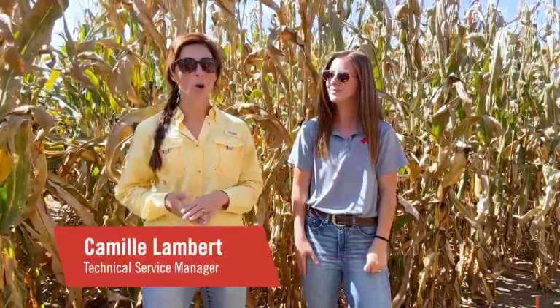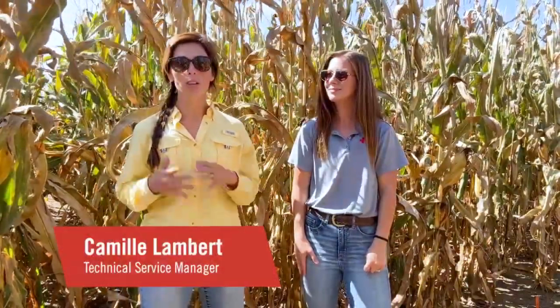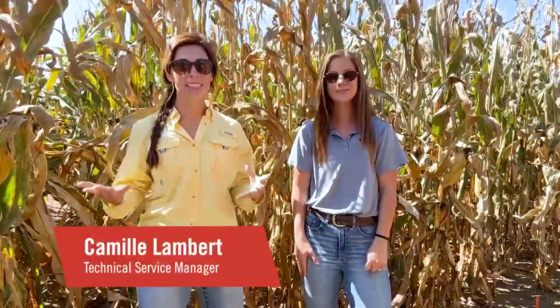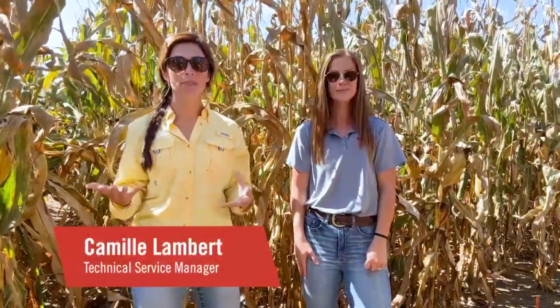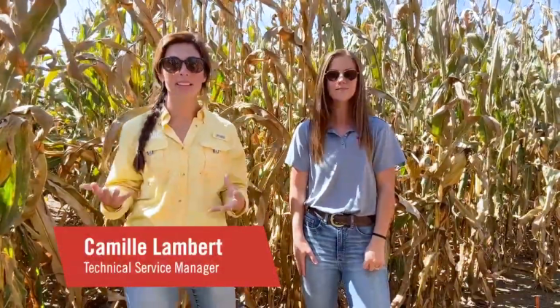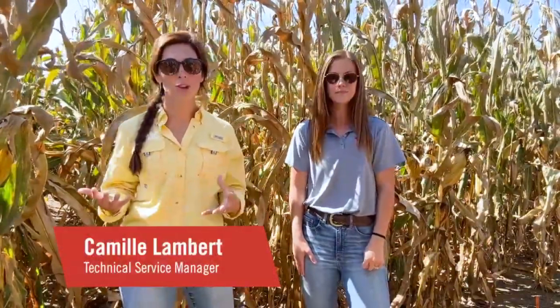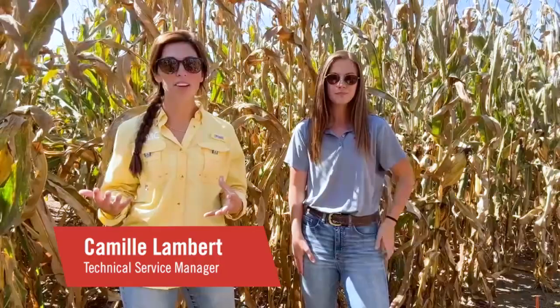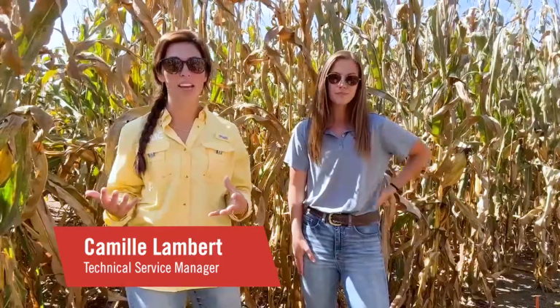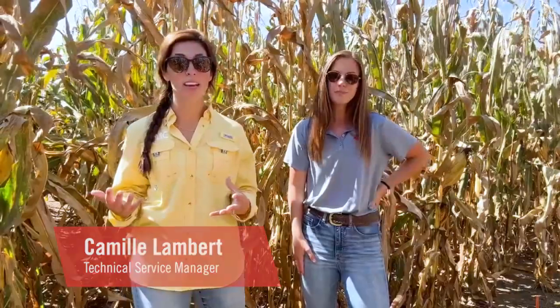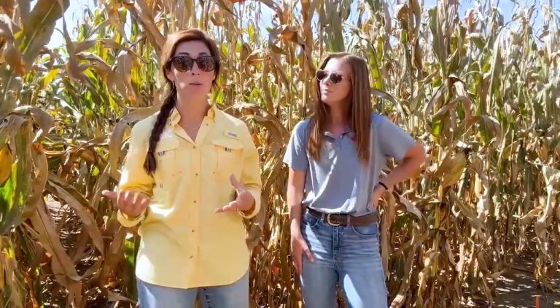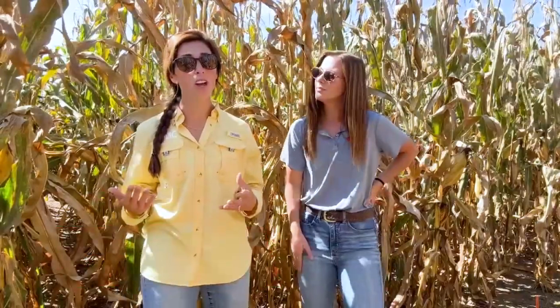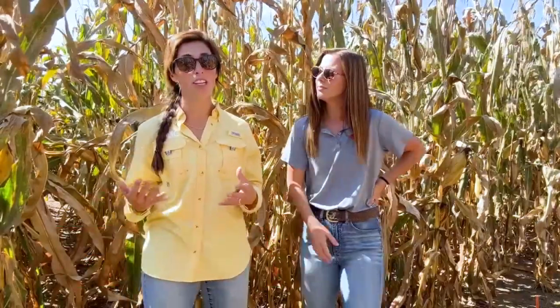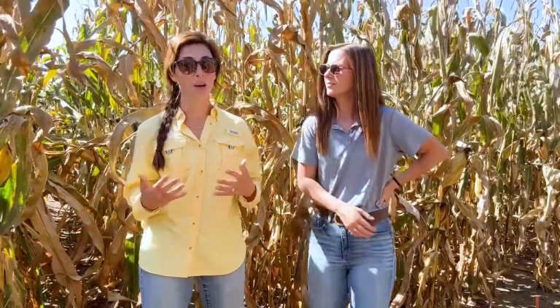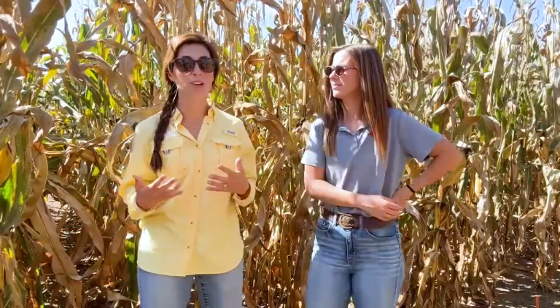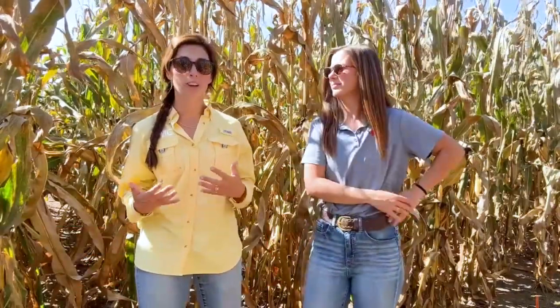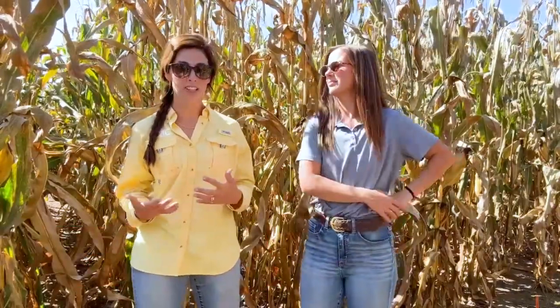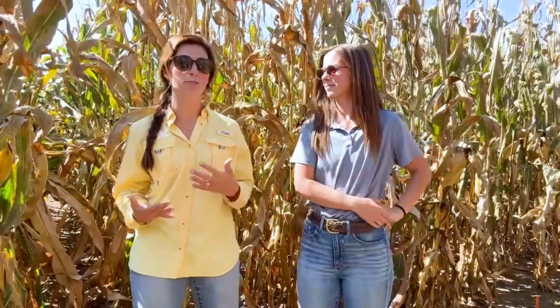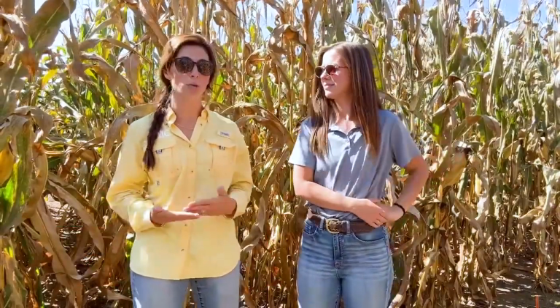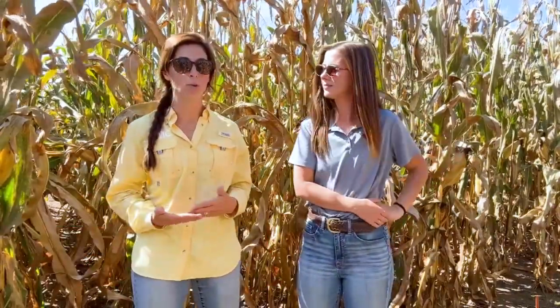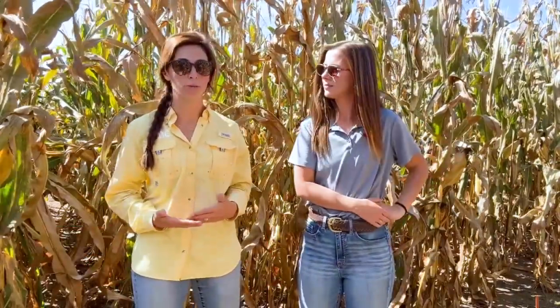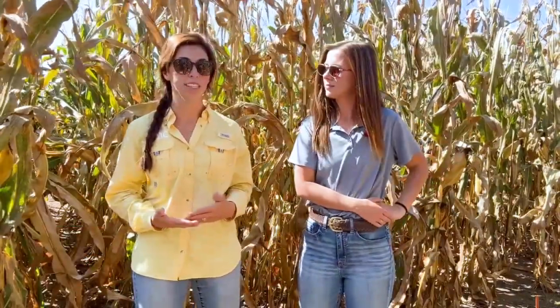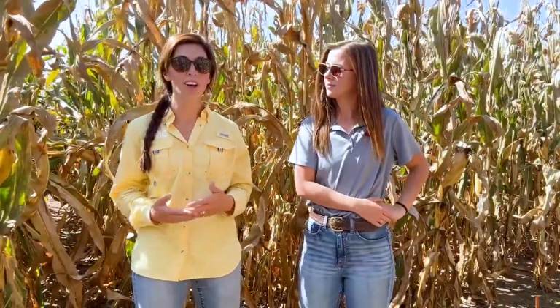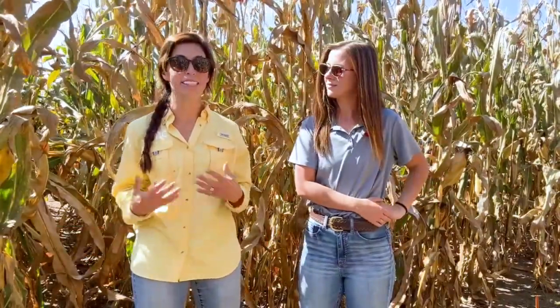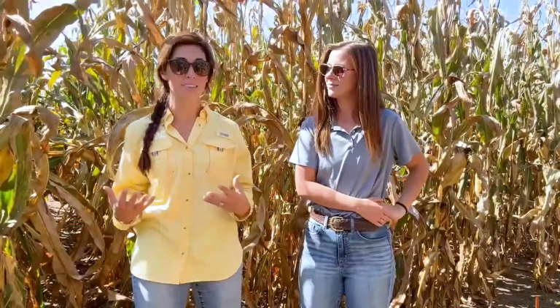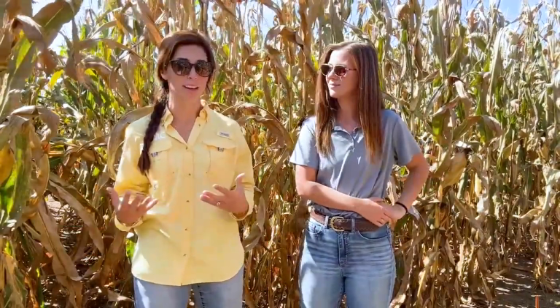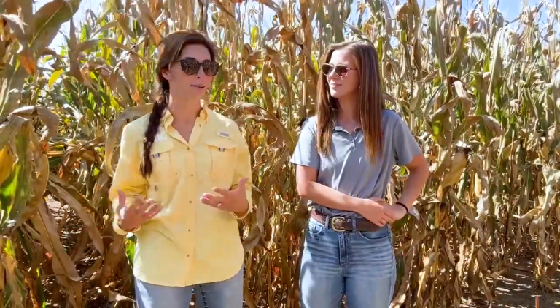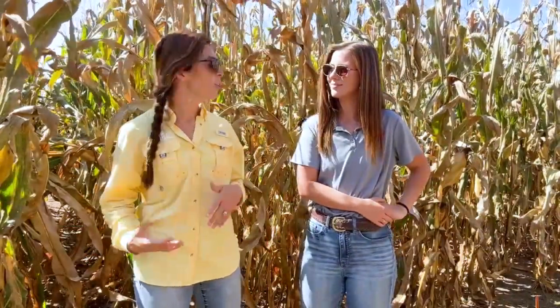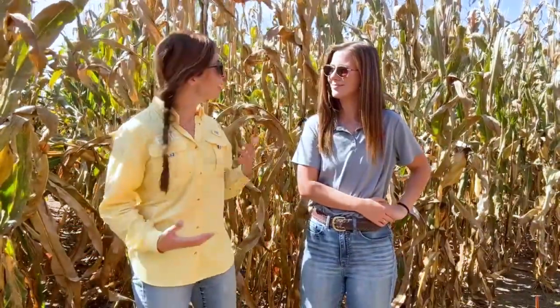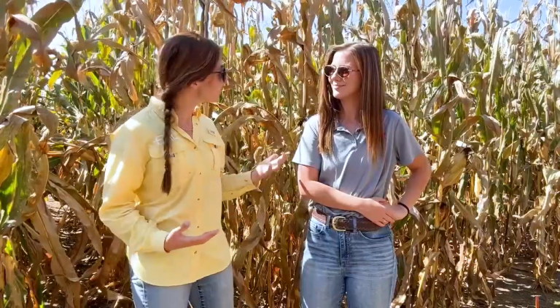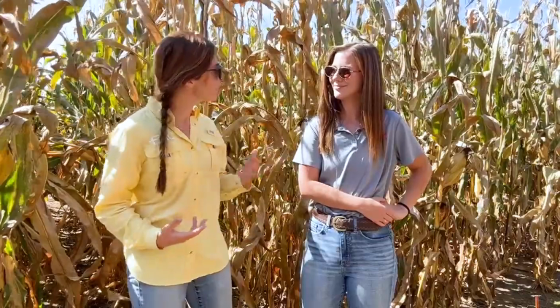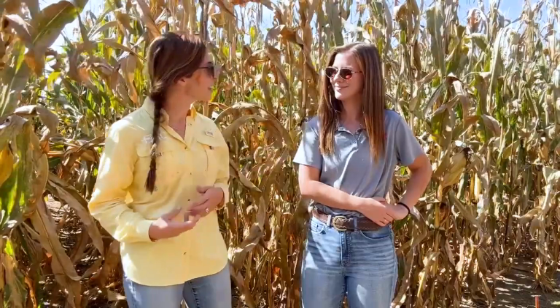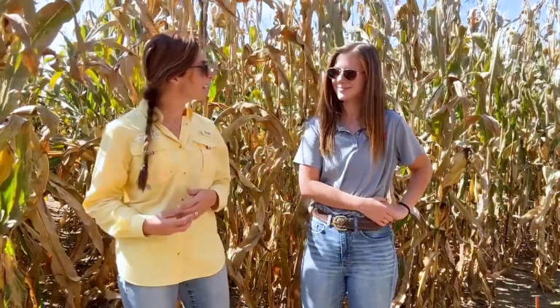We're really excited to be in this trial today because we are launching a brand new fungicide for 2024. It's called Adastrio. You want to tell us a little bit about it, Madison?